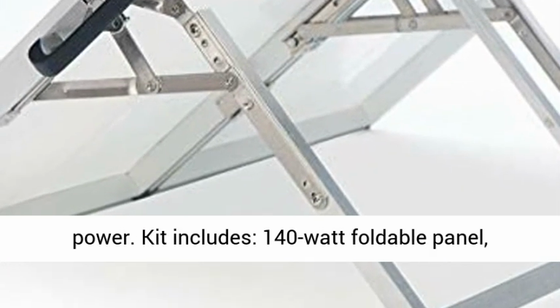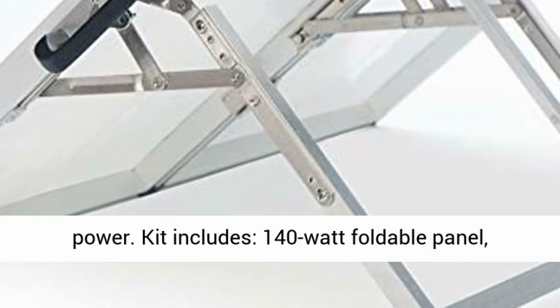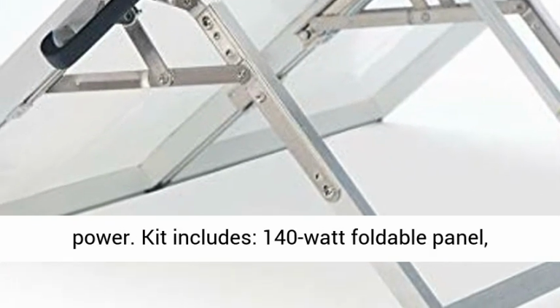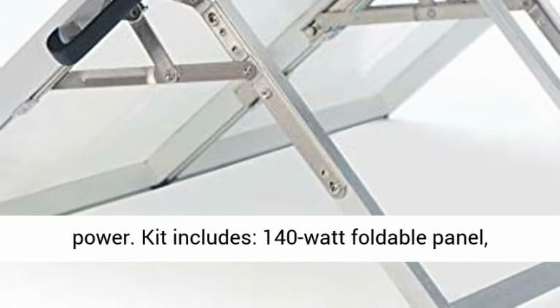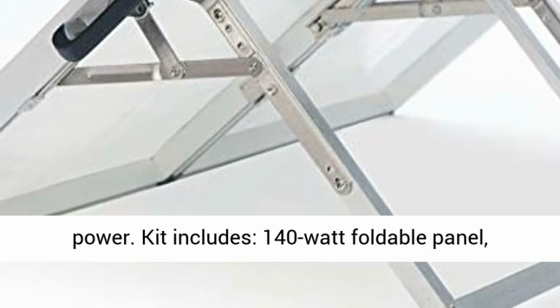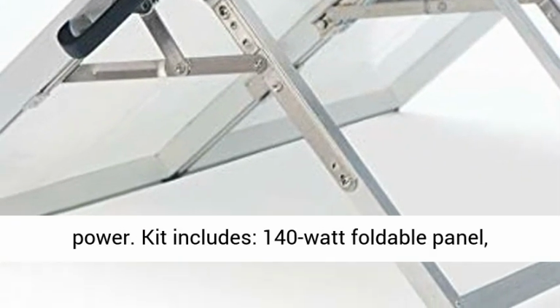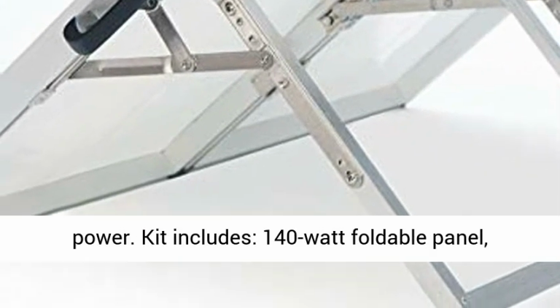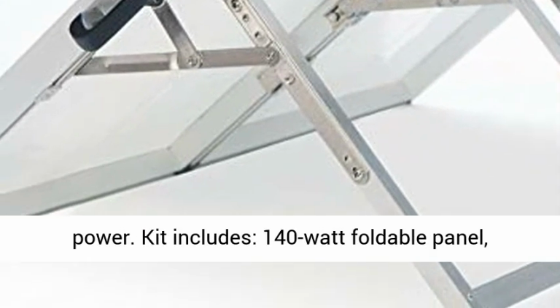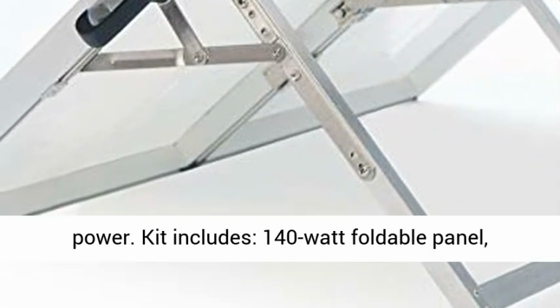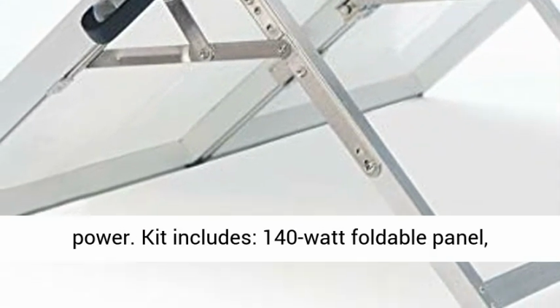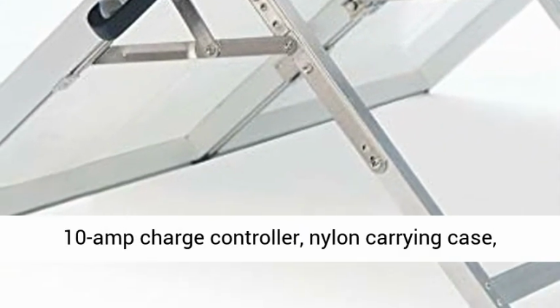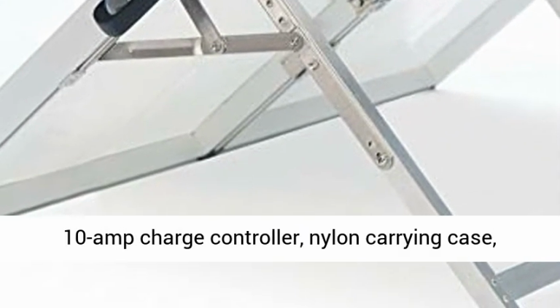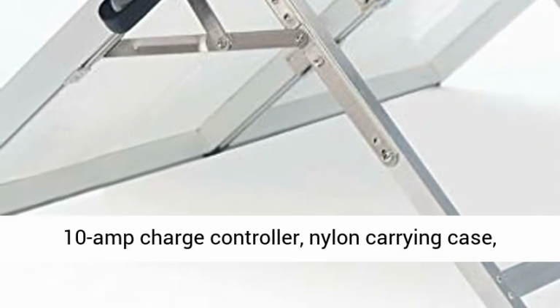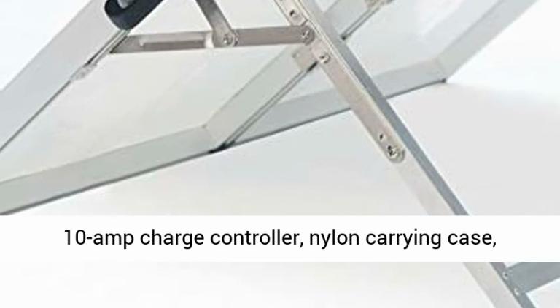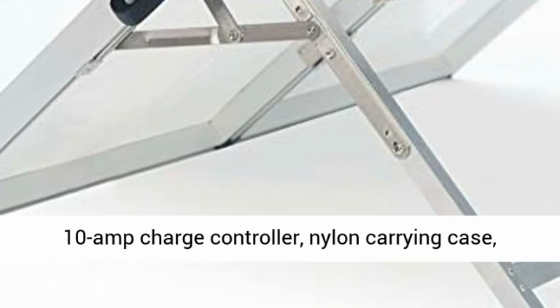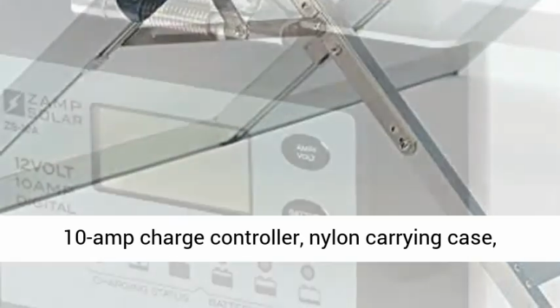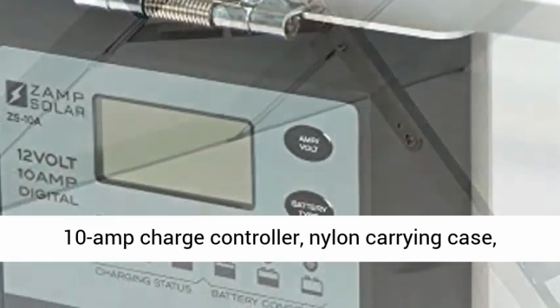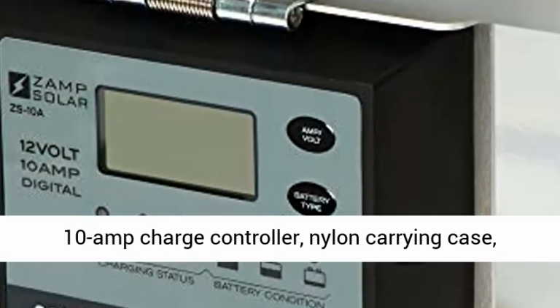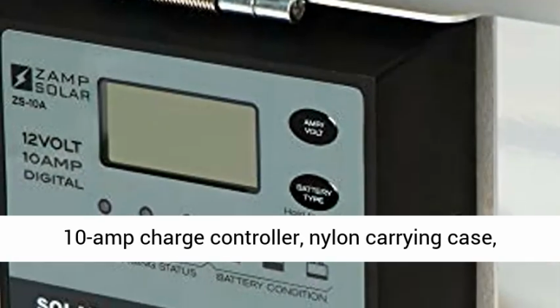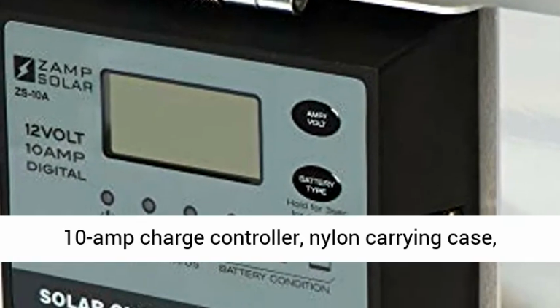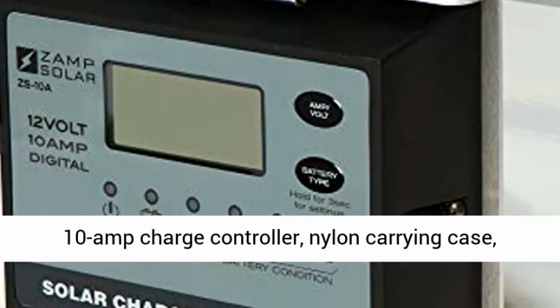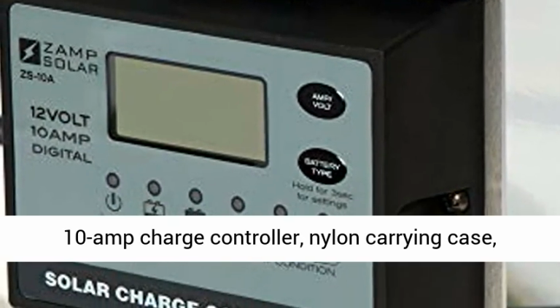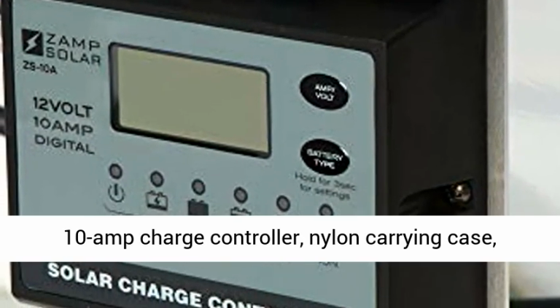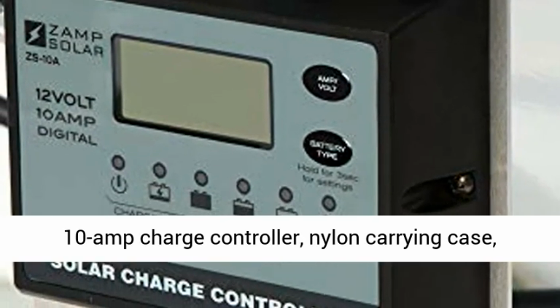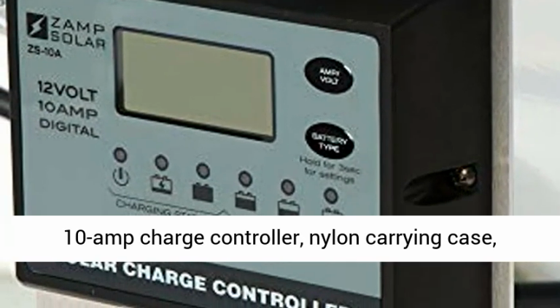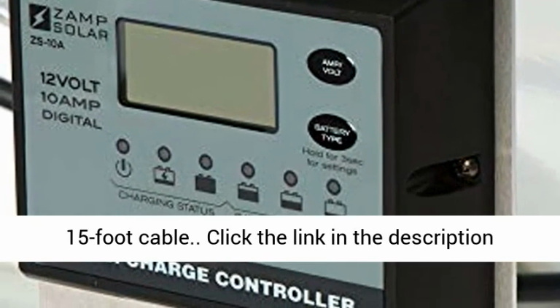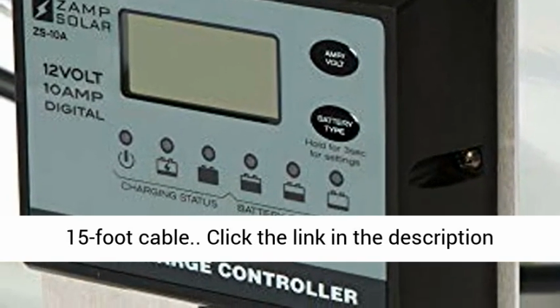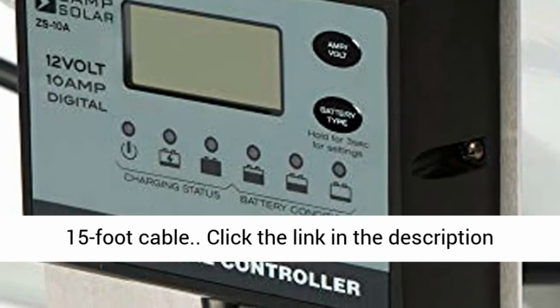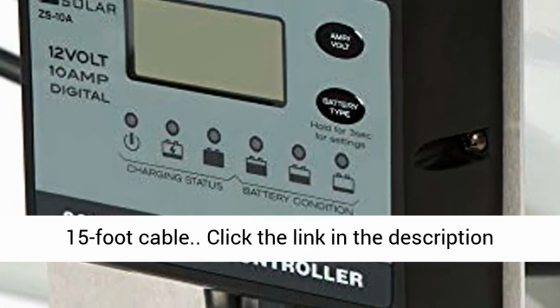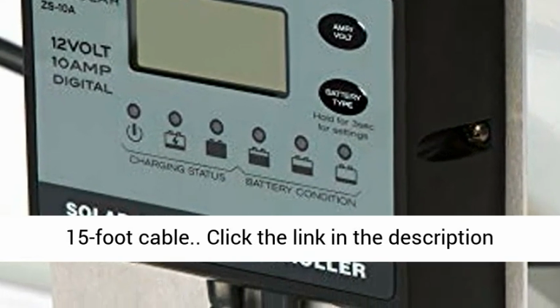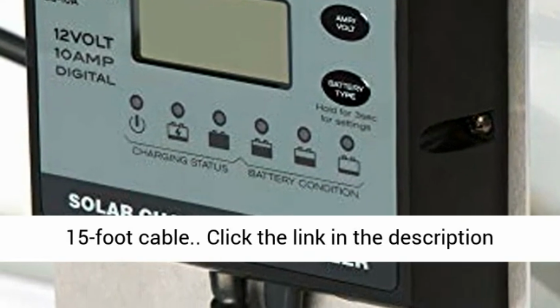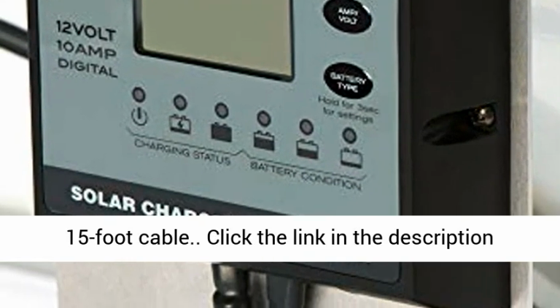Kit includes: 140-watt foldable panel, 10-amp charge controller, nylon carrying case, and 15-foot cable.